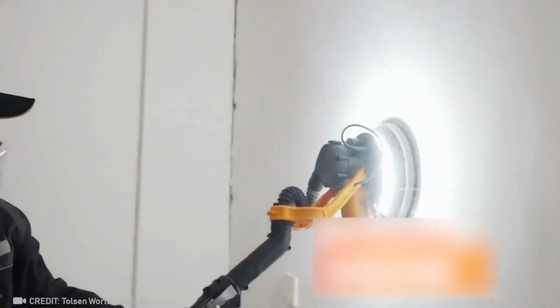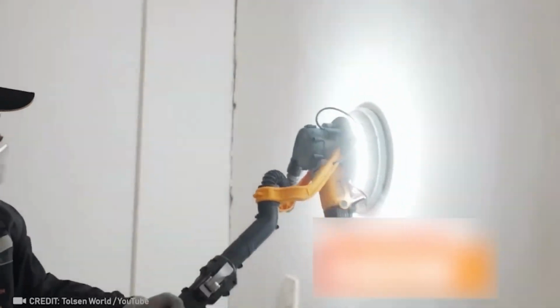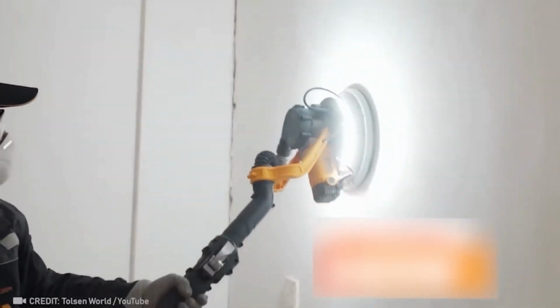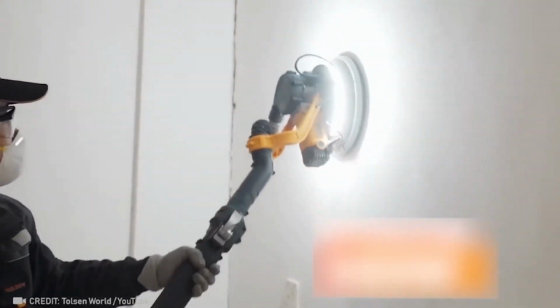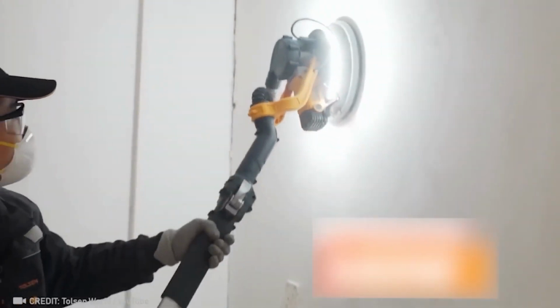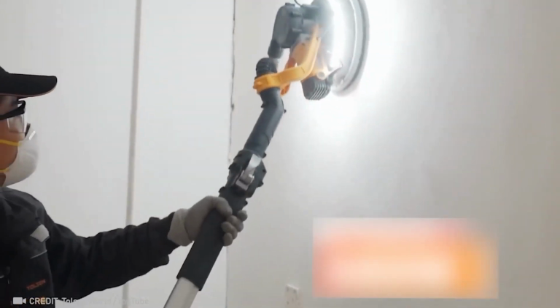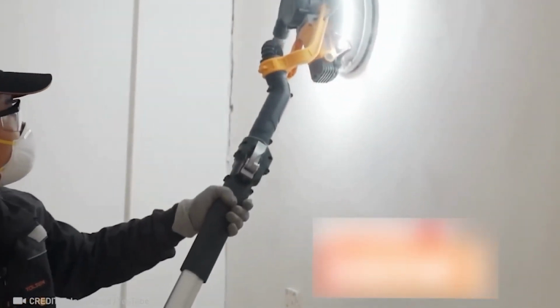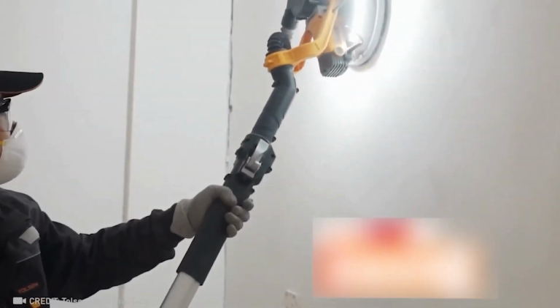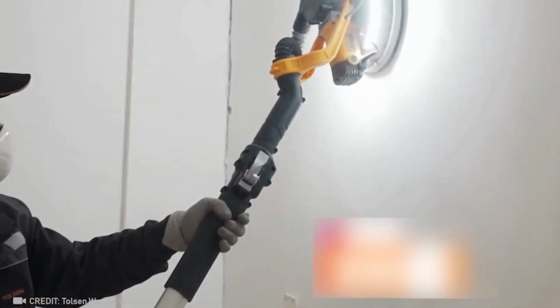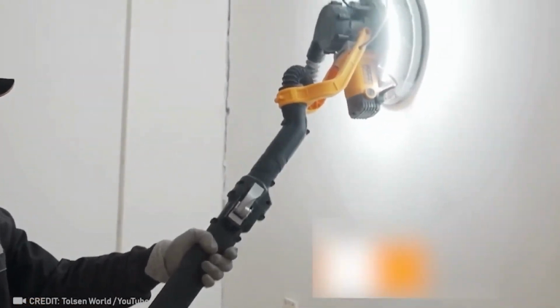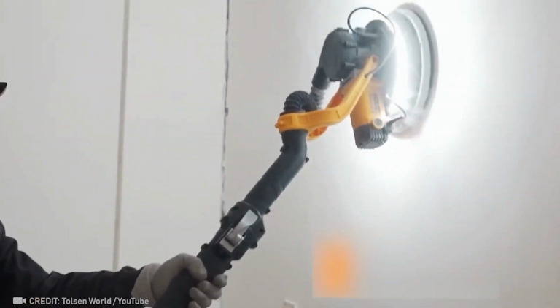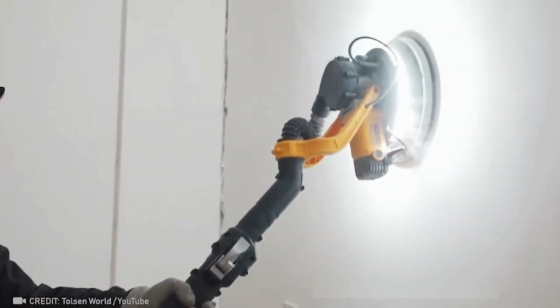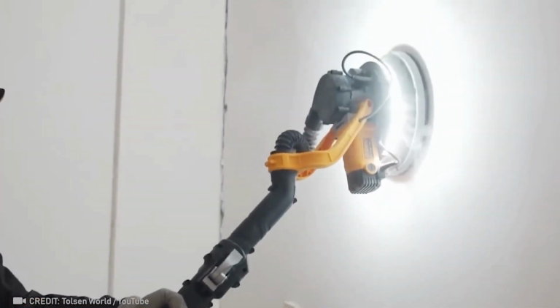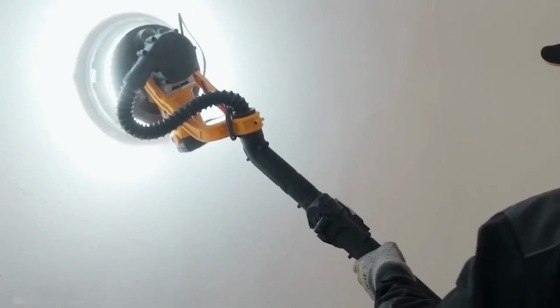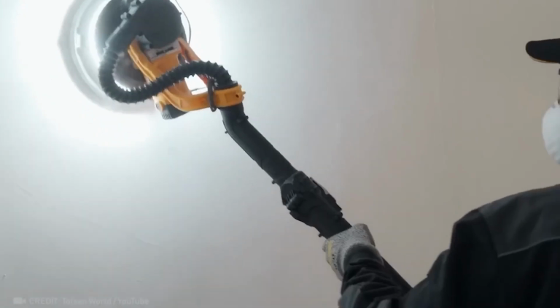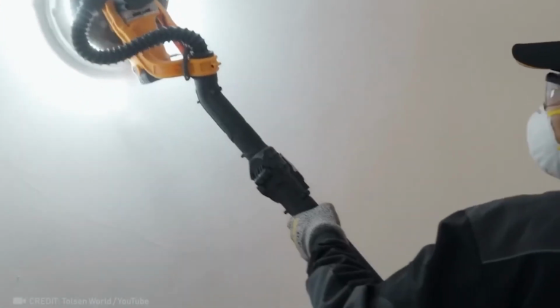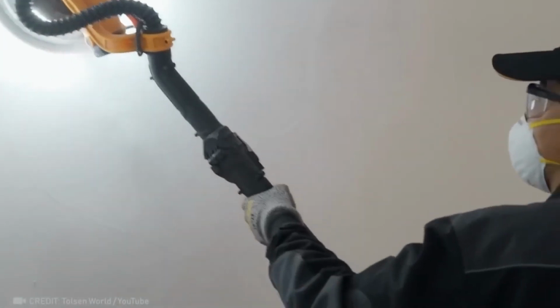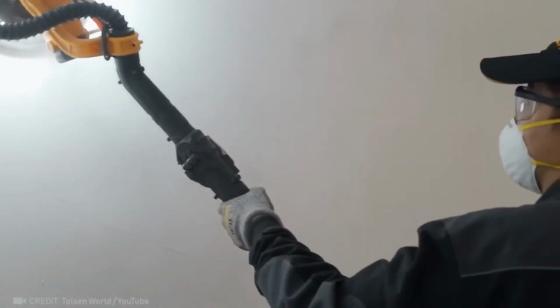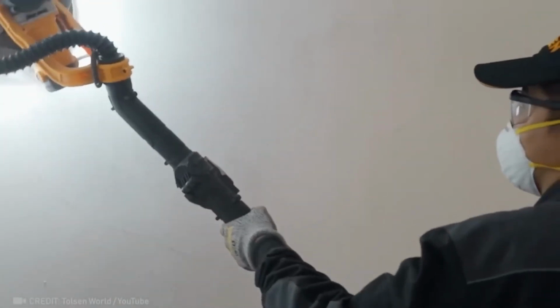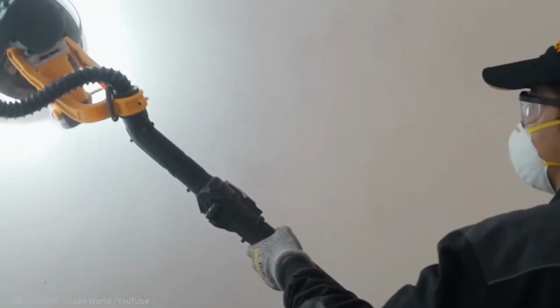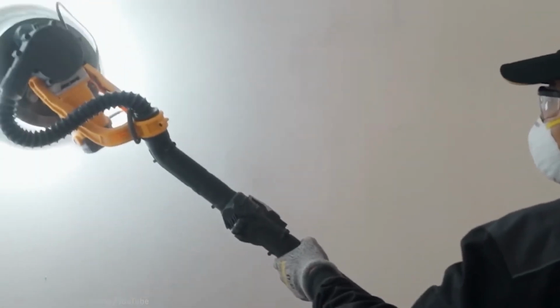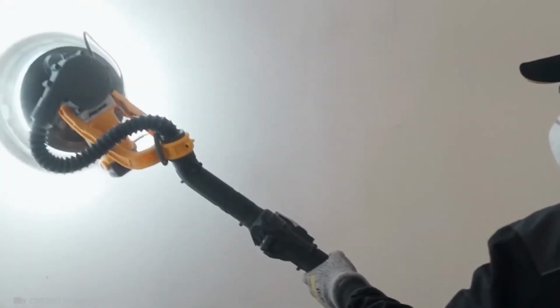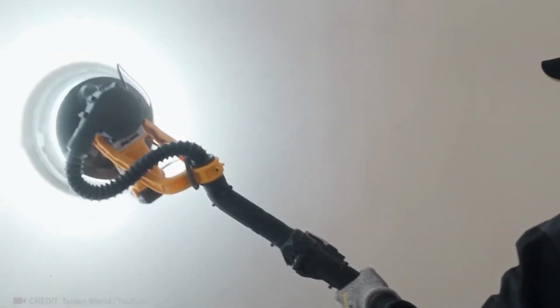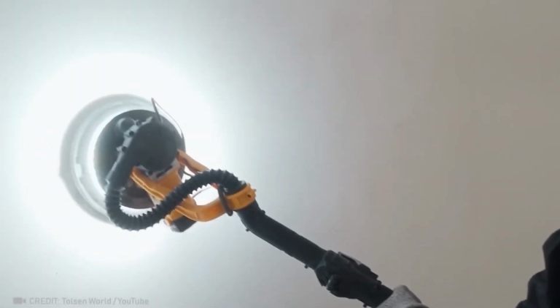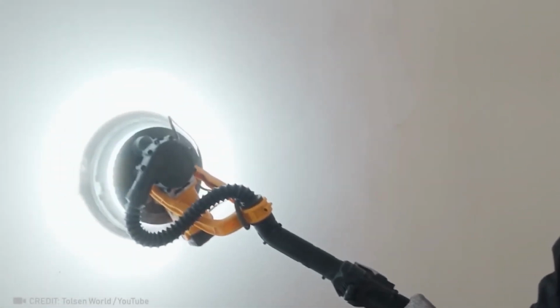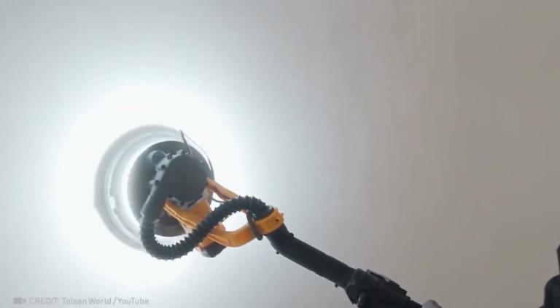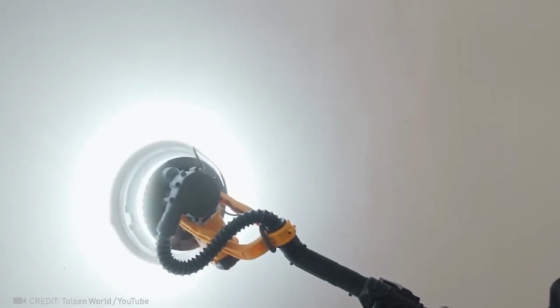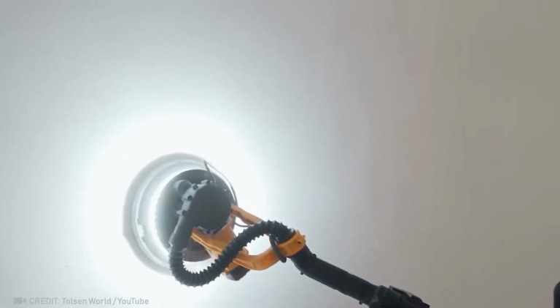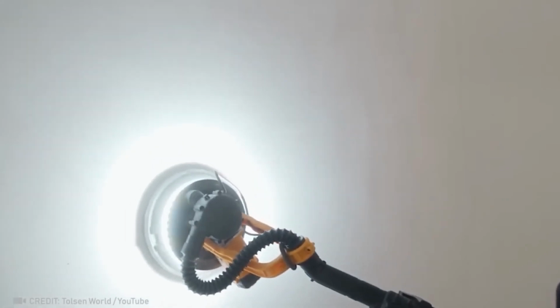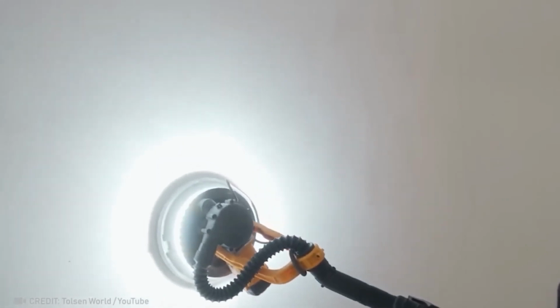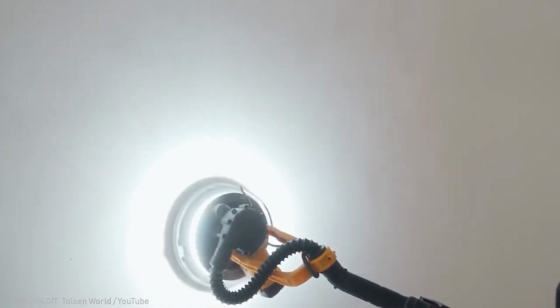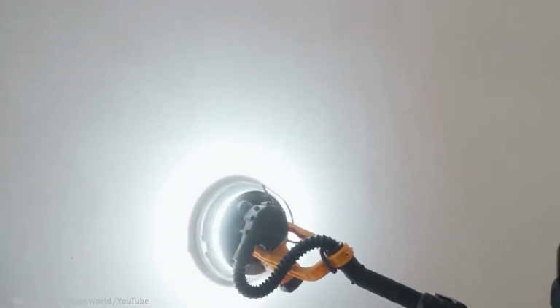This mechanism looks like it can definitely sand walls until they are silky smooth.